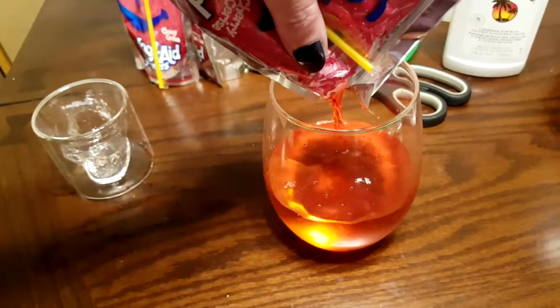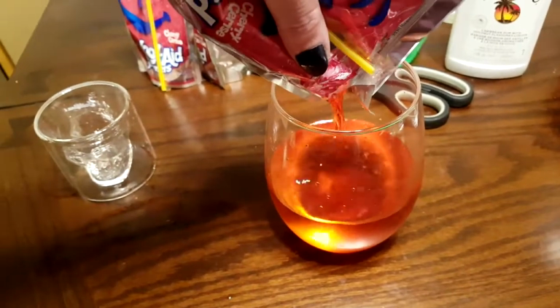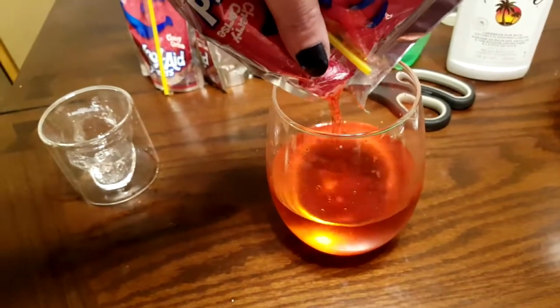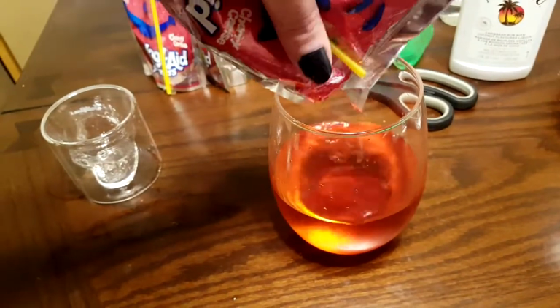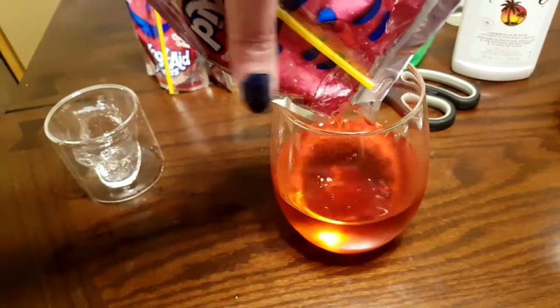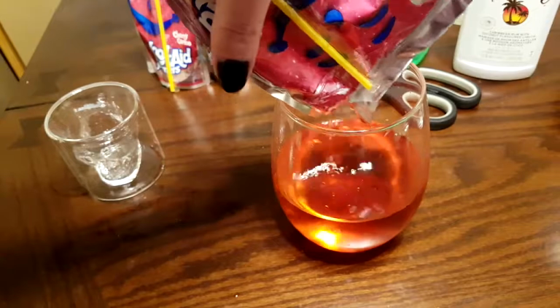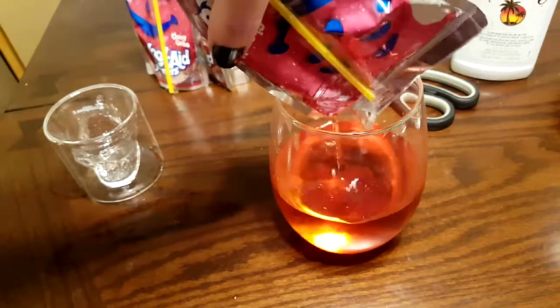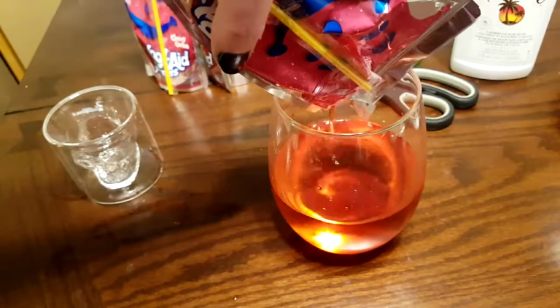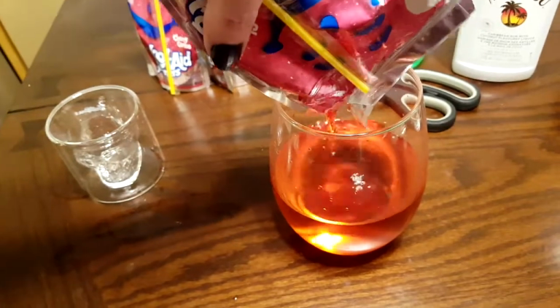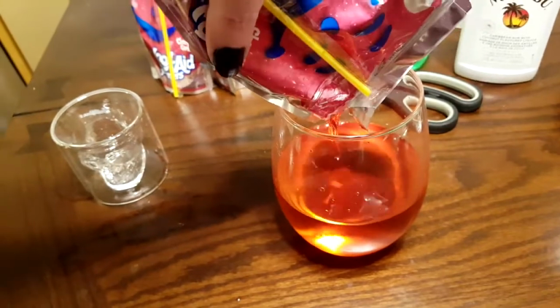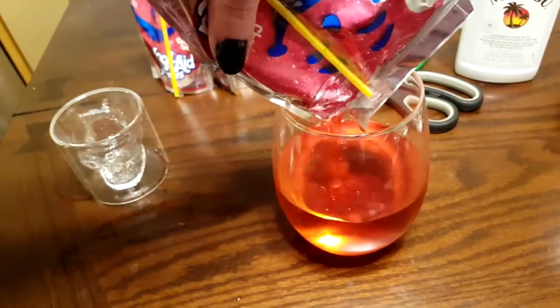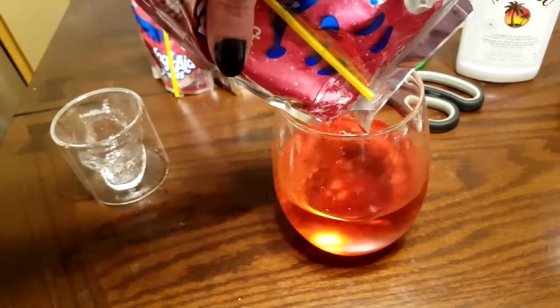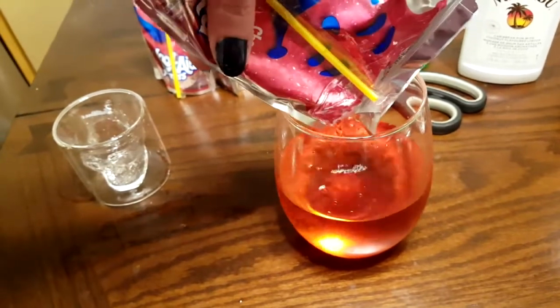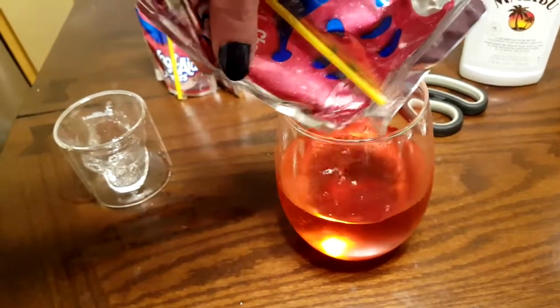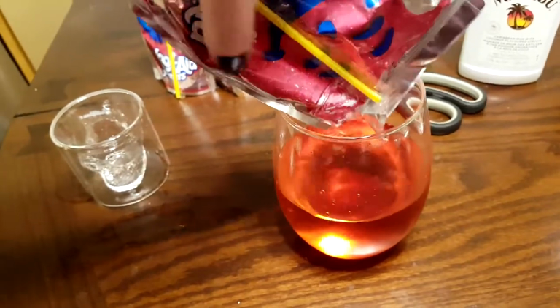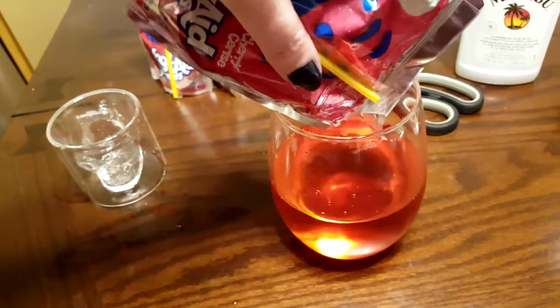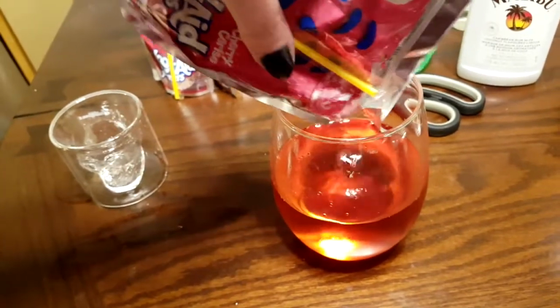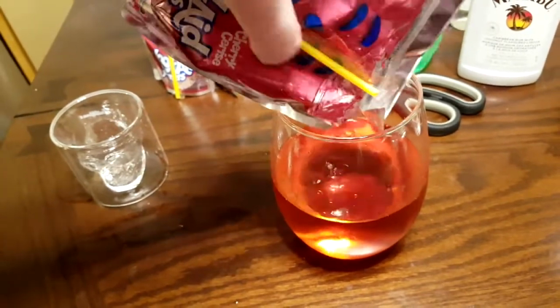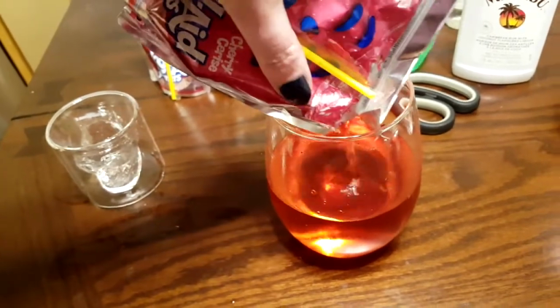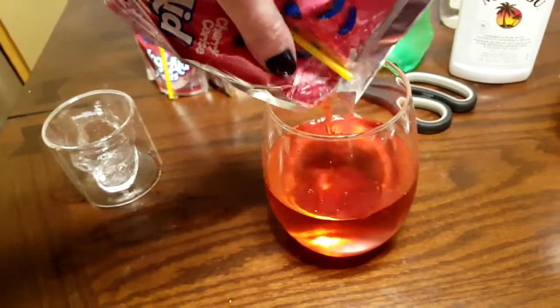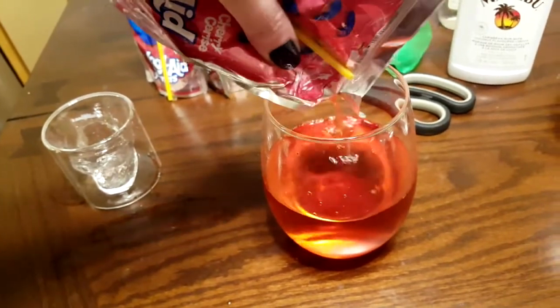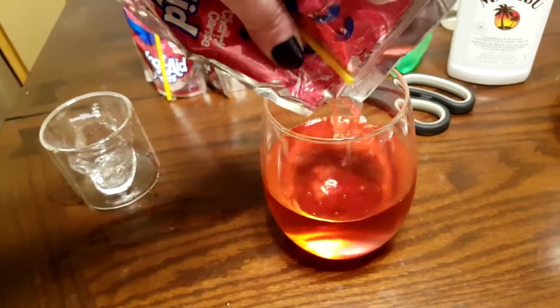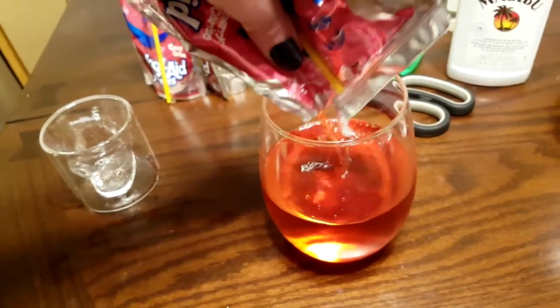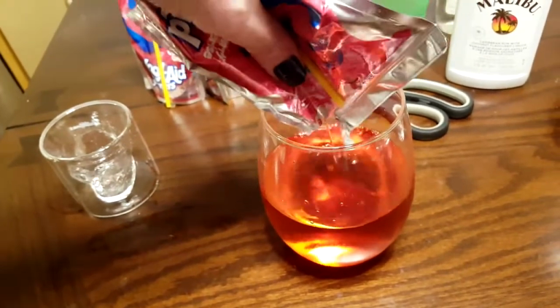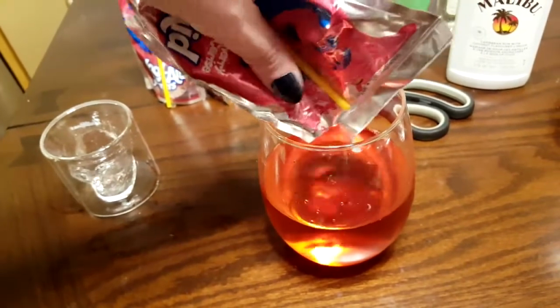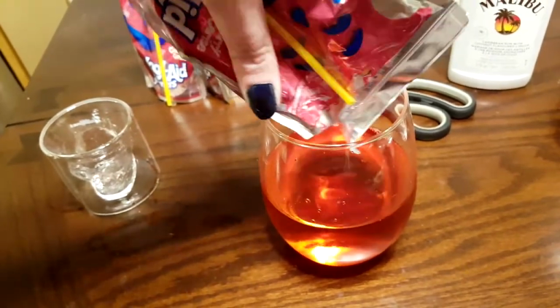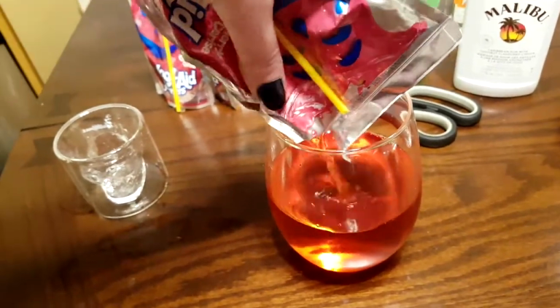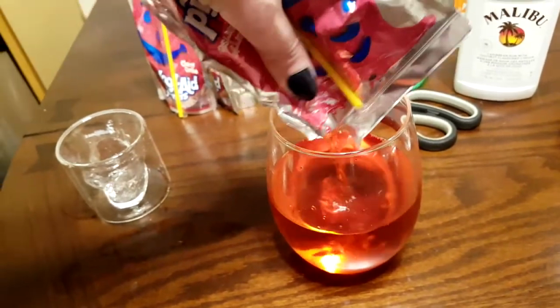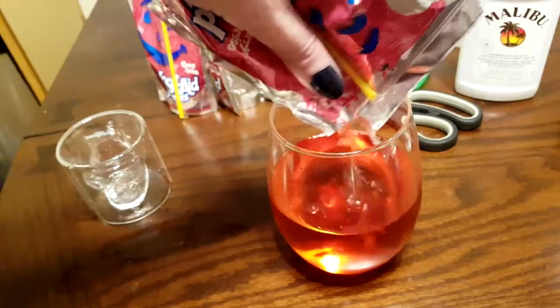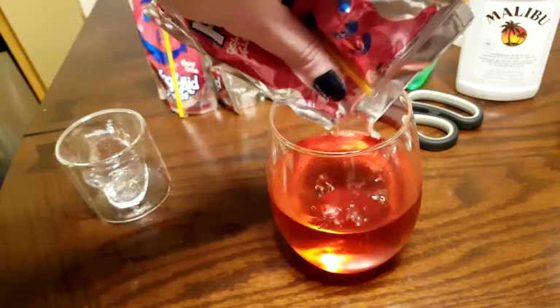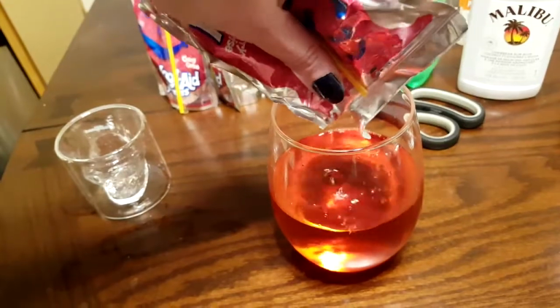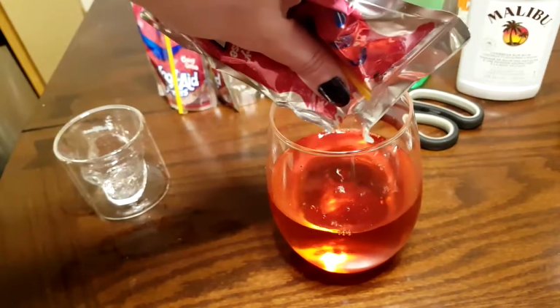There's not much Kool-Aid in there — it's not really going to fill the cup. I guess if I had ice it would probably be better.